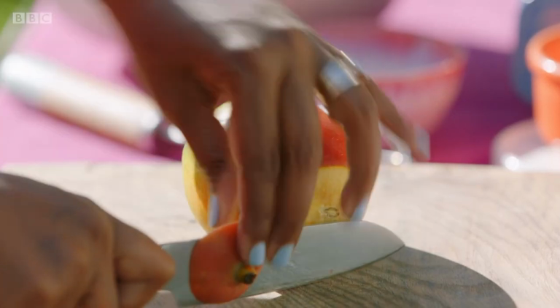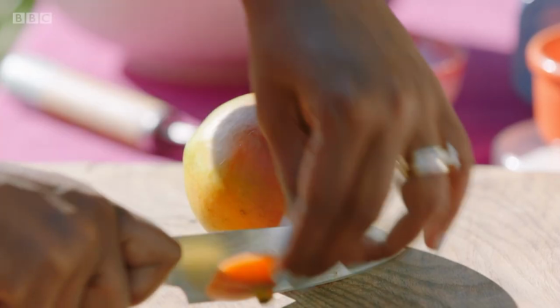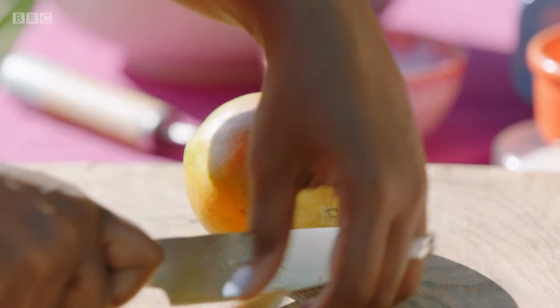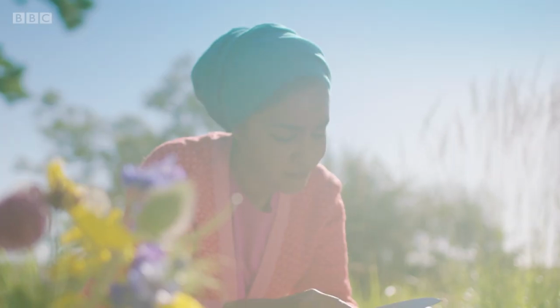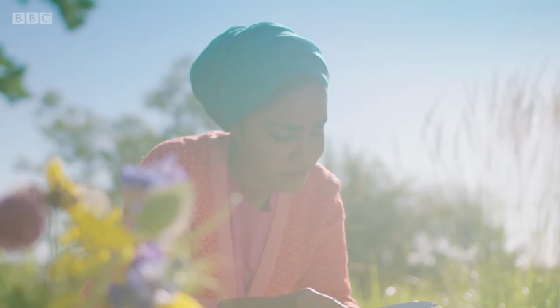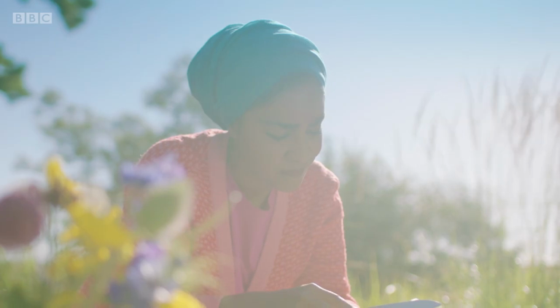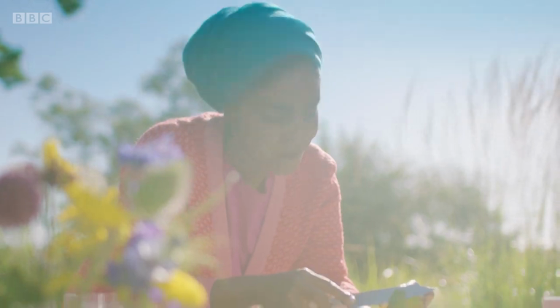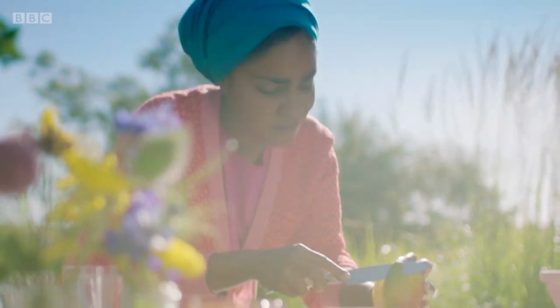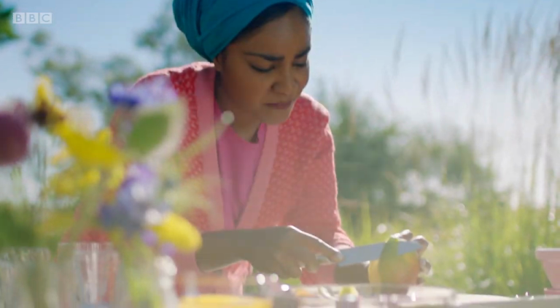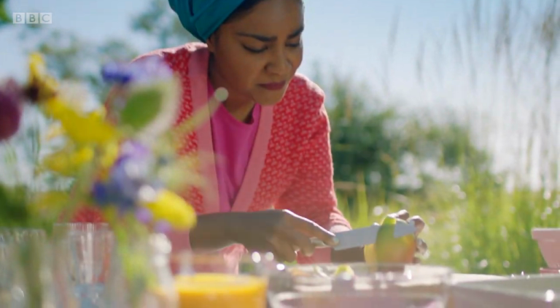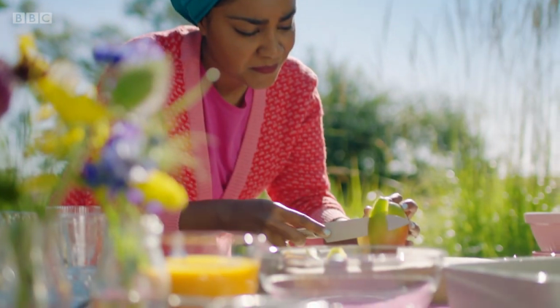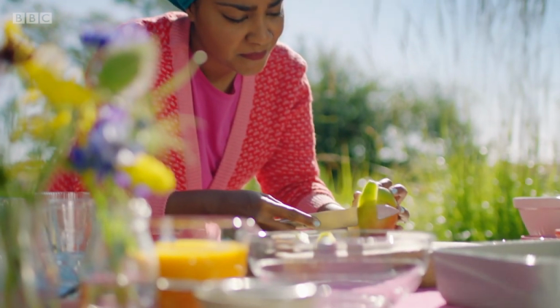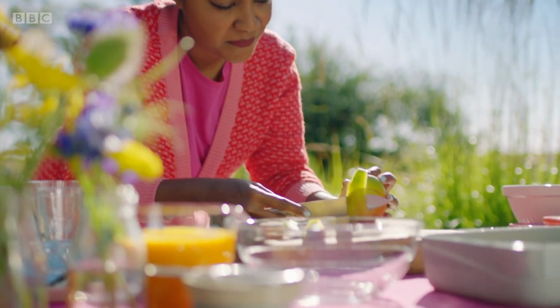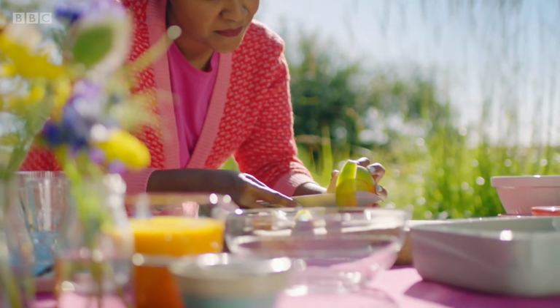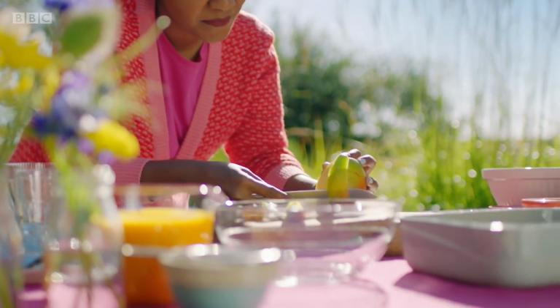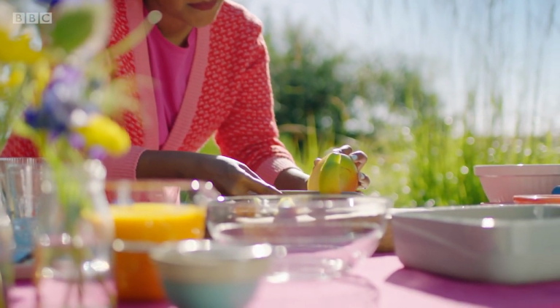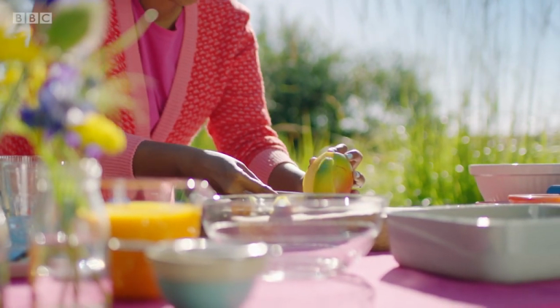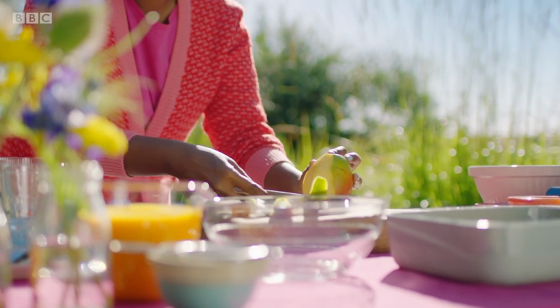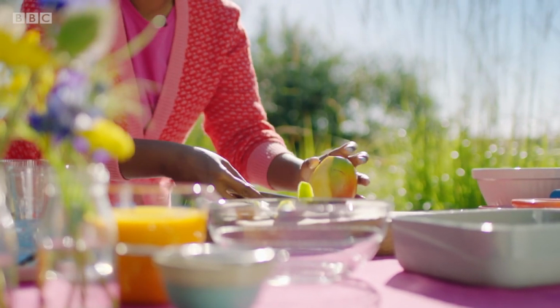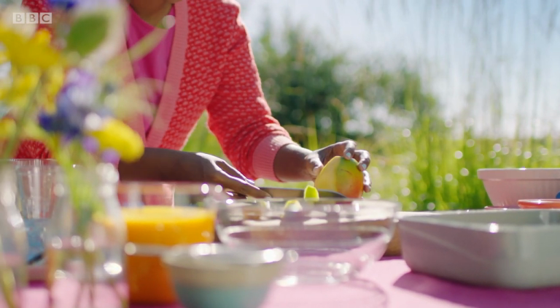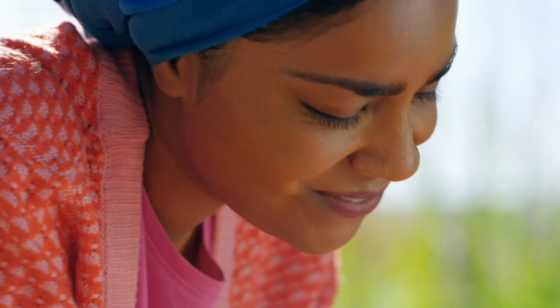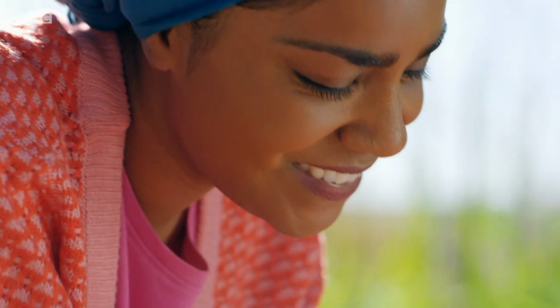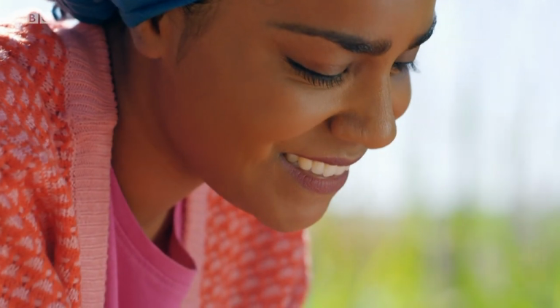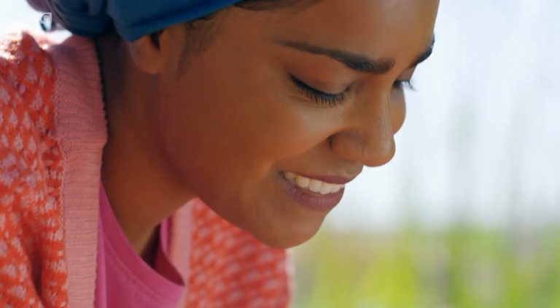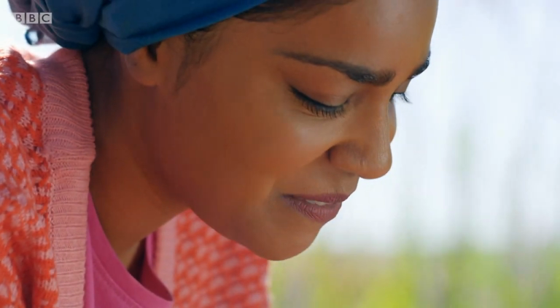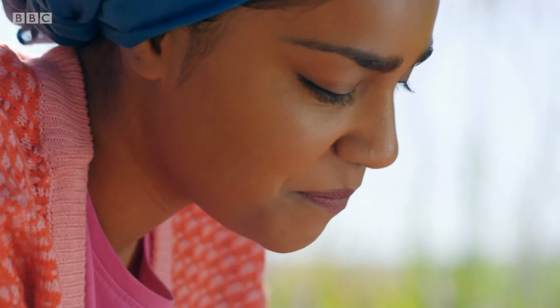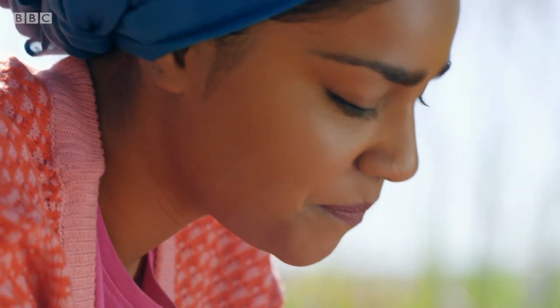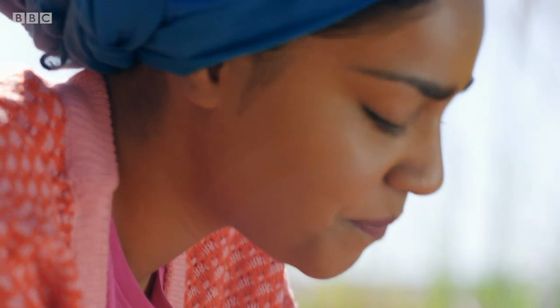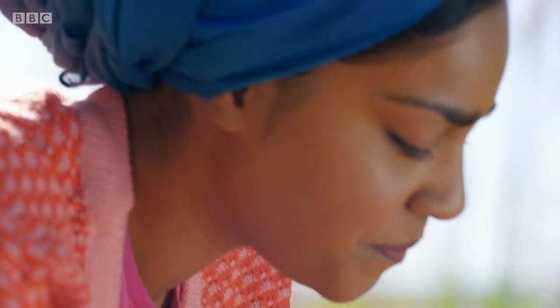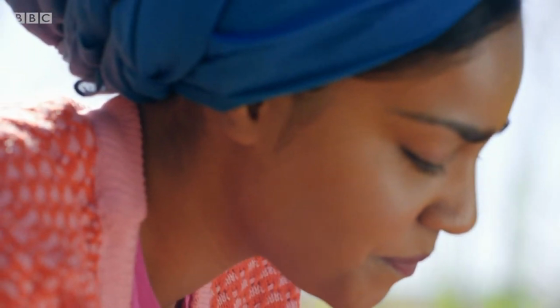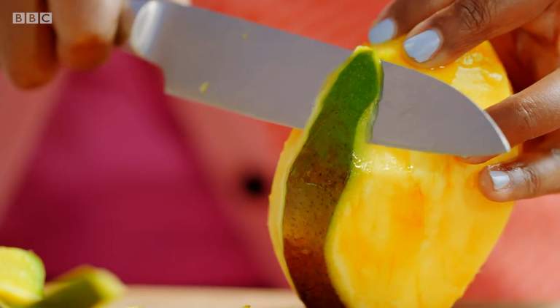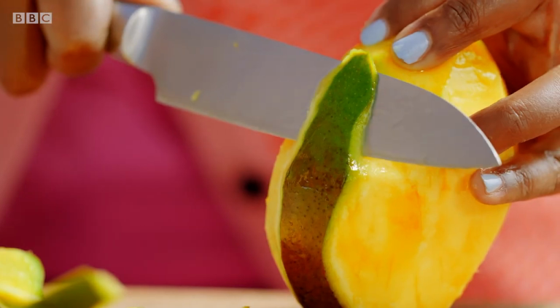Instead of the raspberries you normally have in Cranachan, I'm going for mango — just a small one, peeled and chopped.